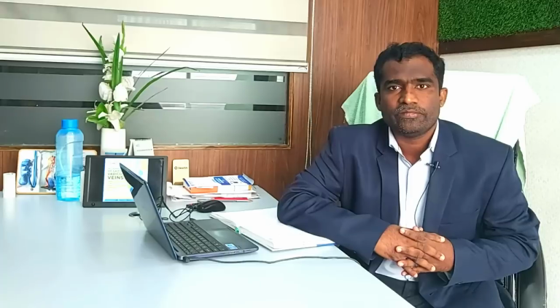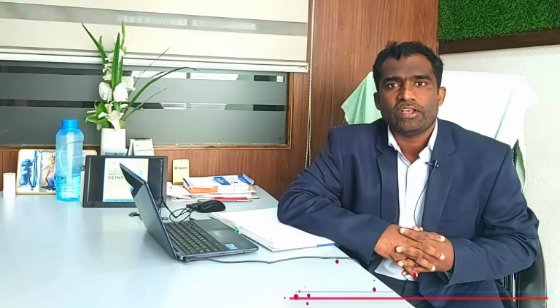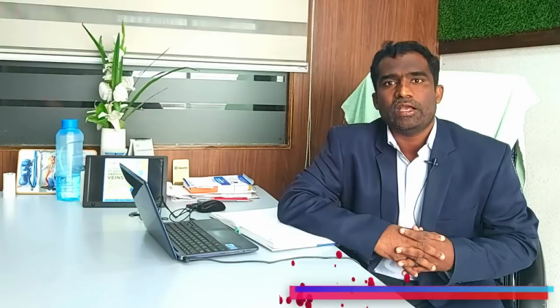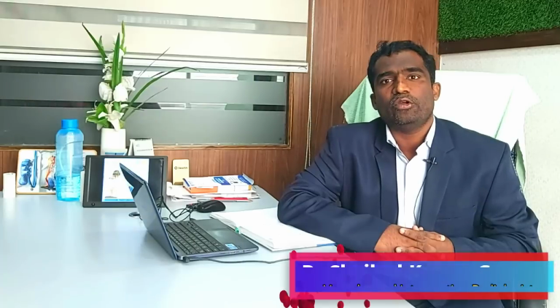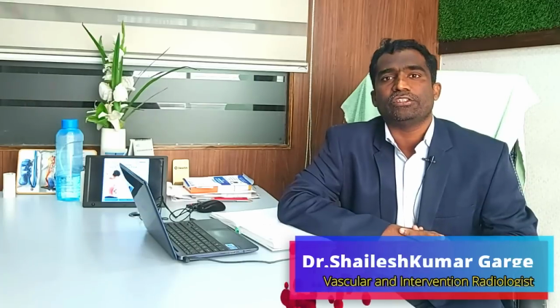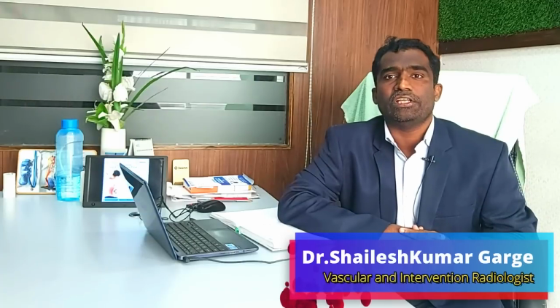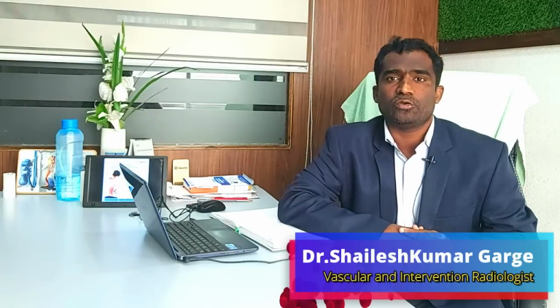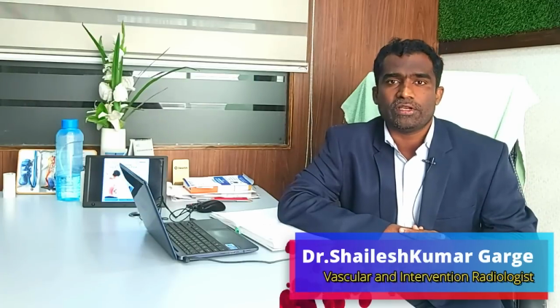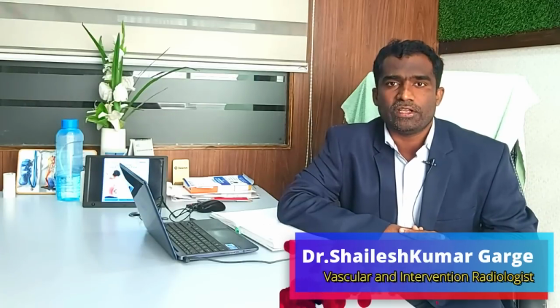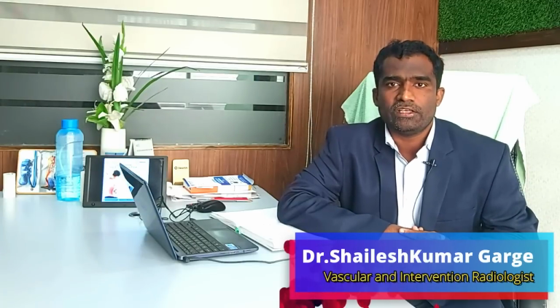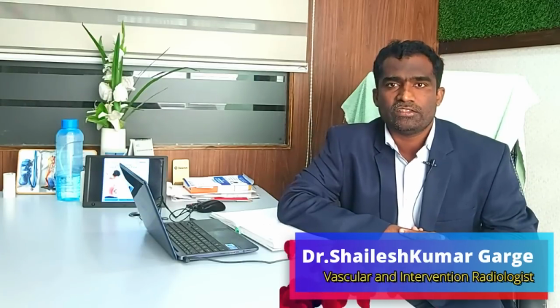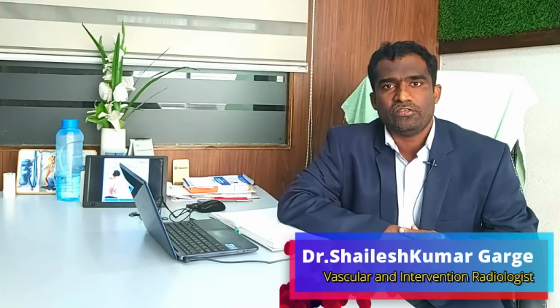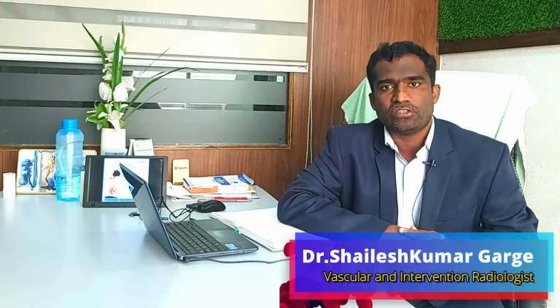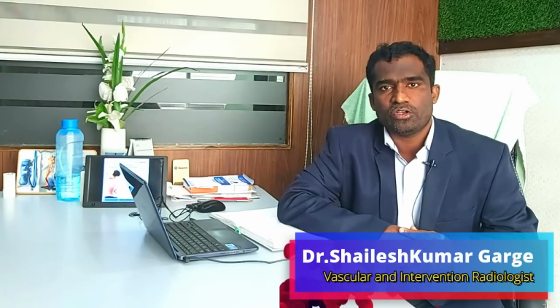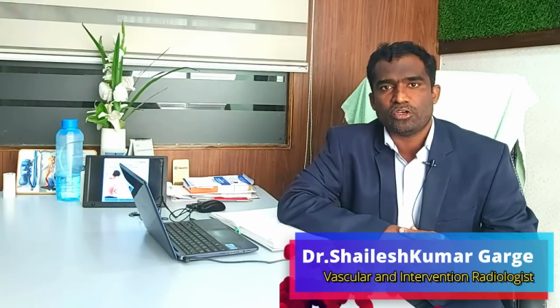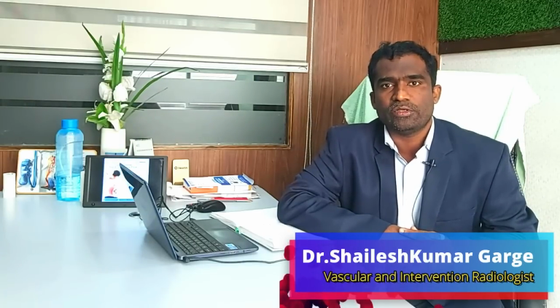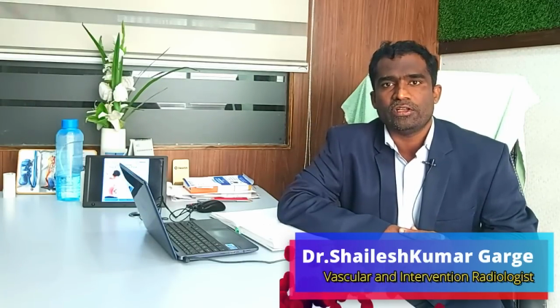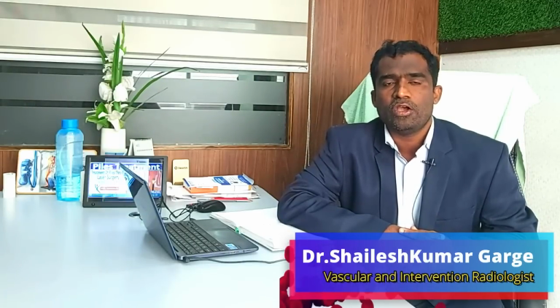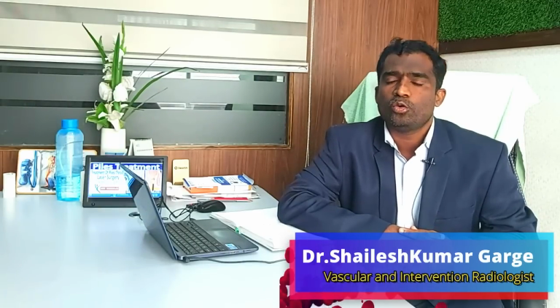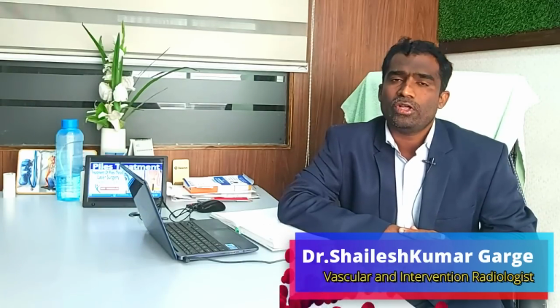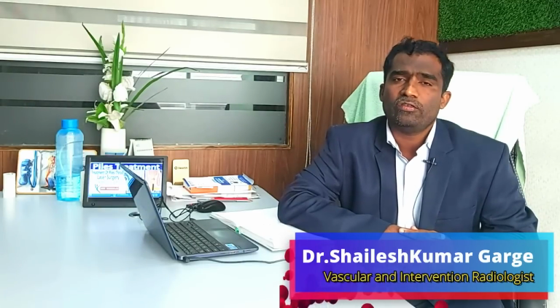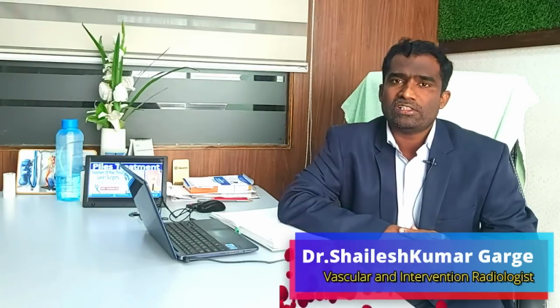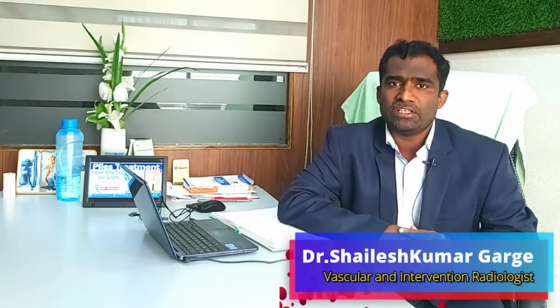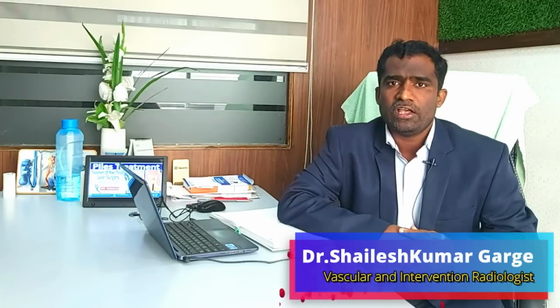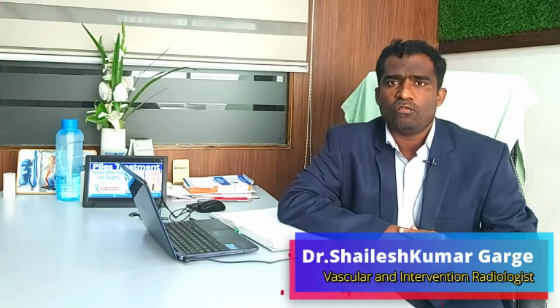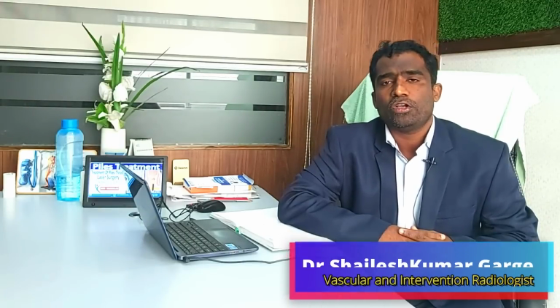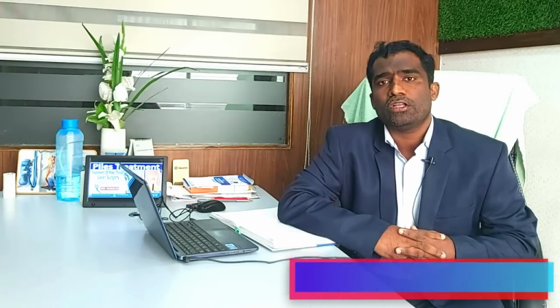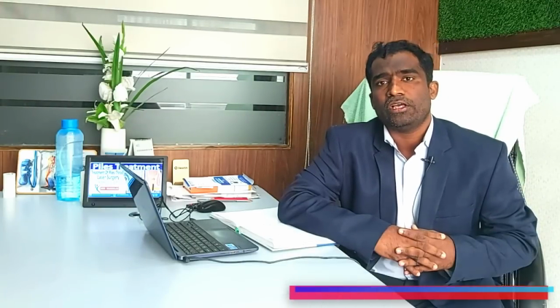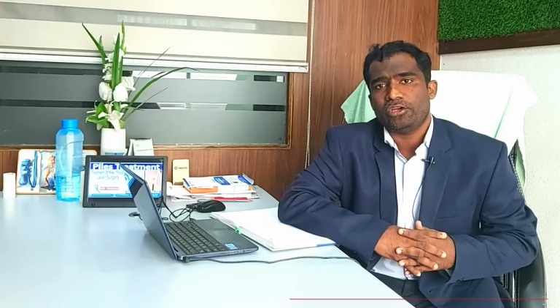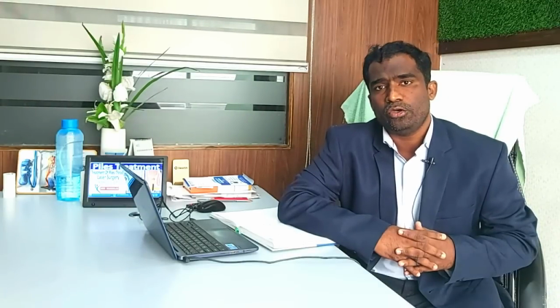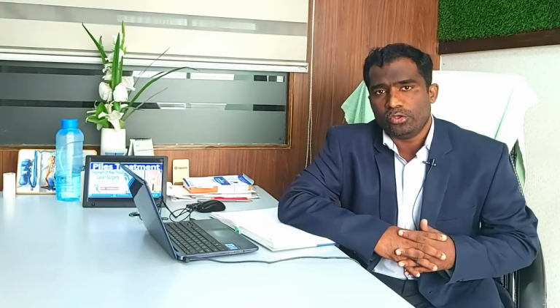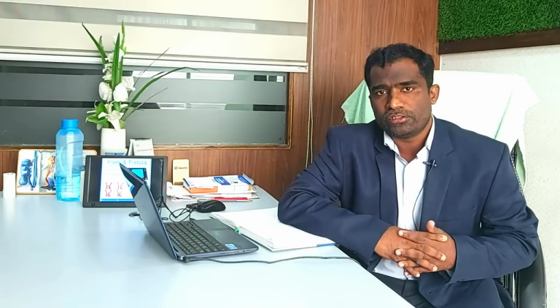I am Dr. Shailesh Kumar Gargay, City Vascular Hospital. Today we will see what are thyroid nodules.